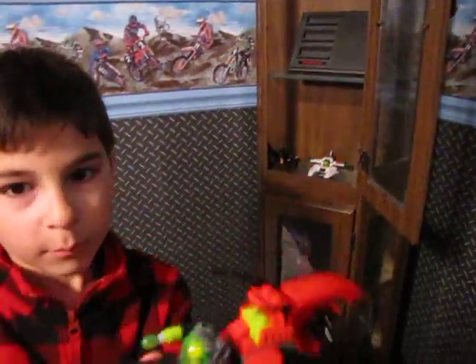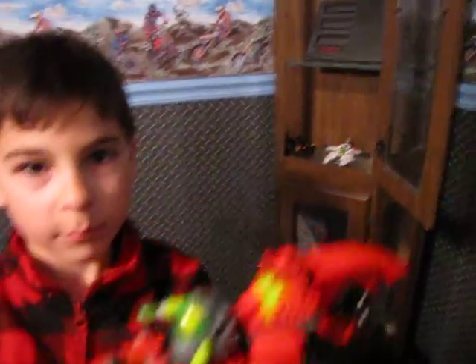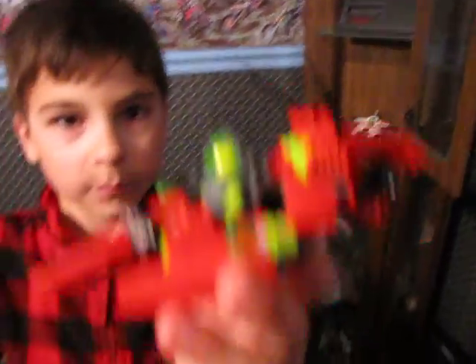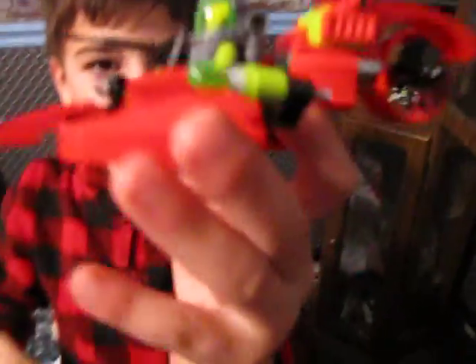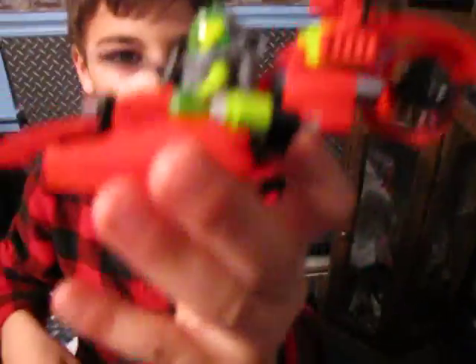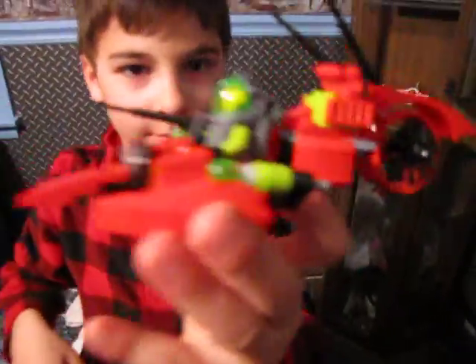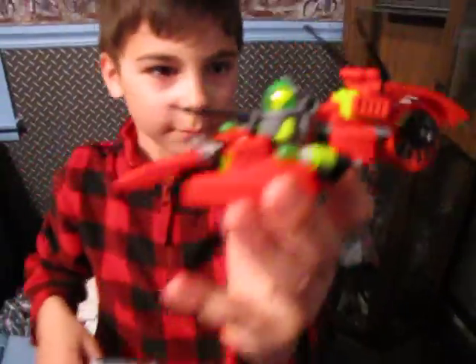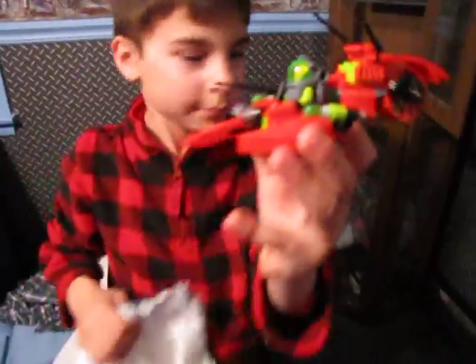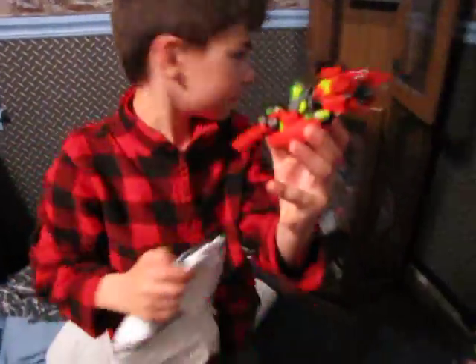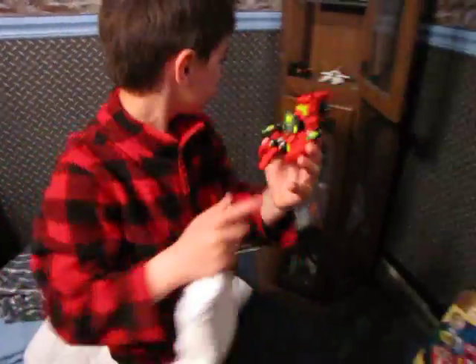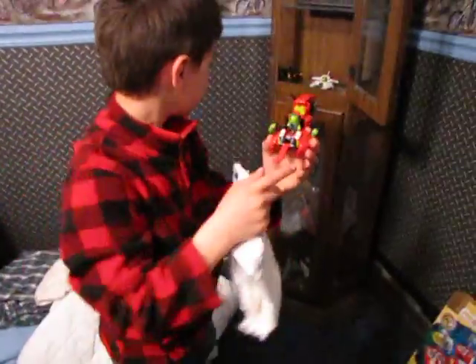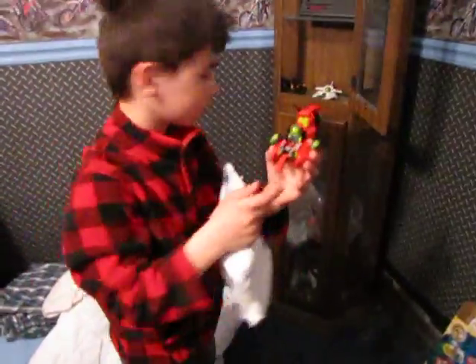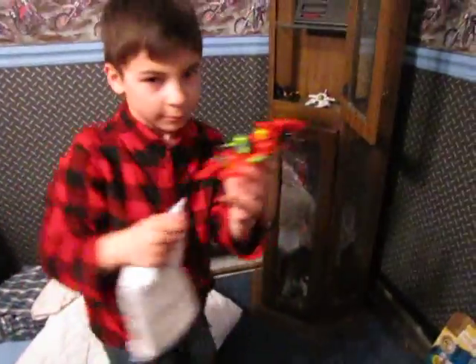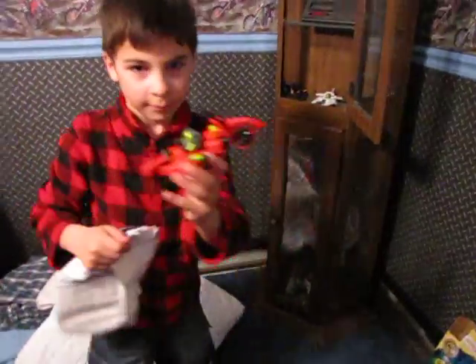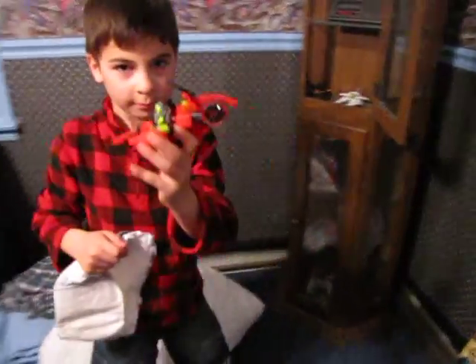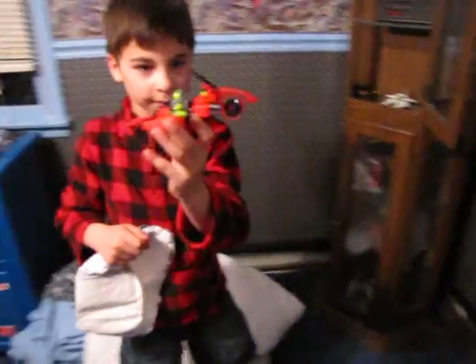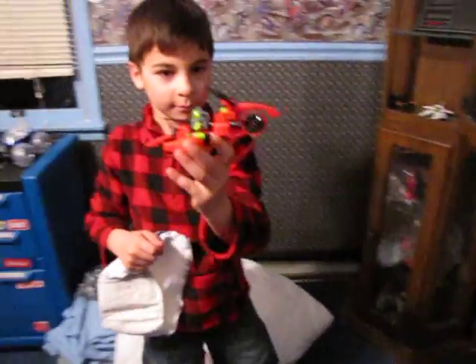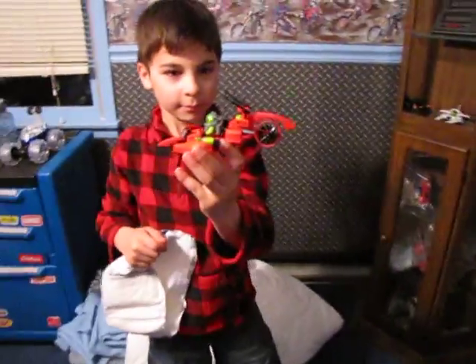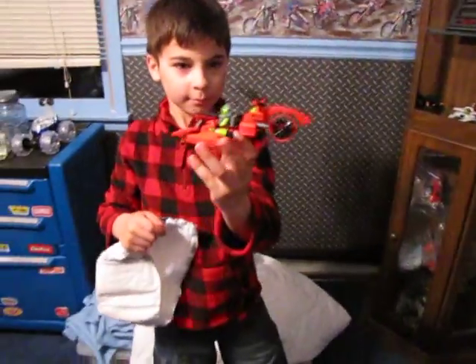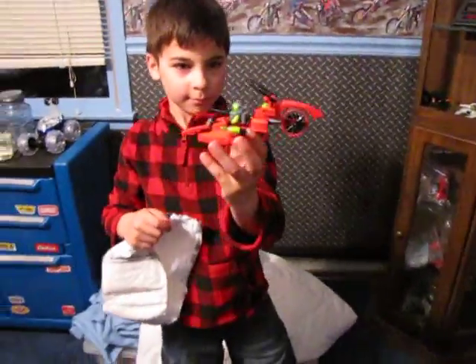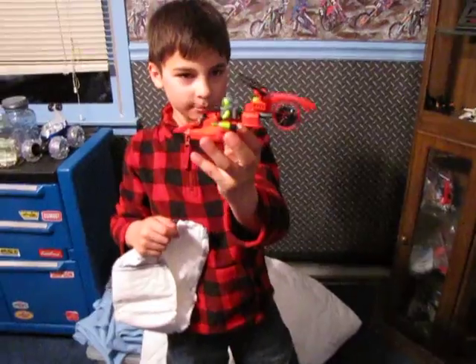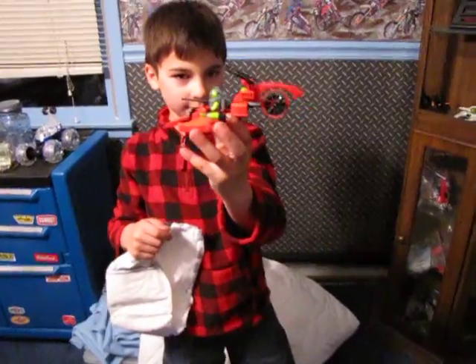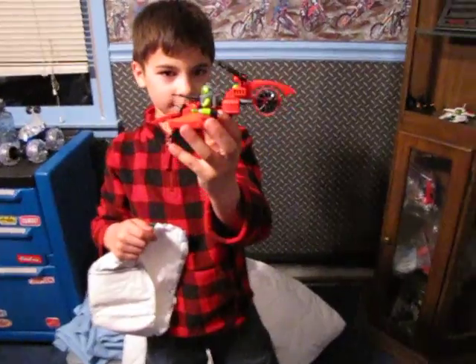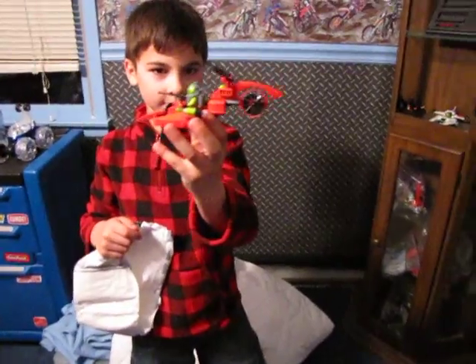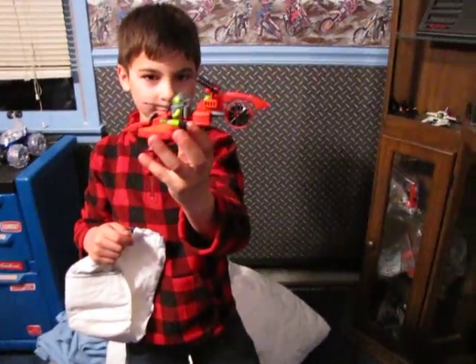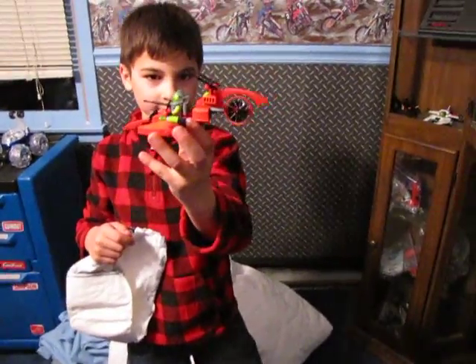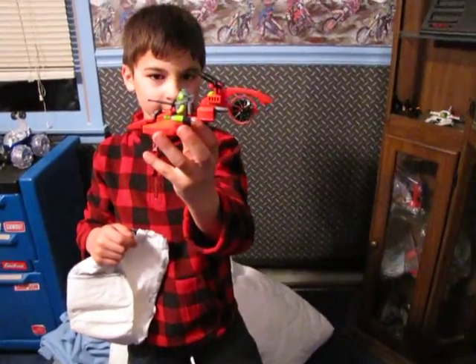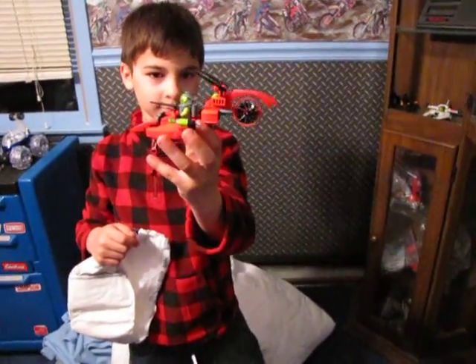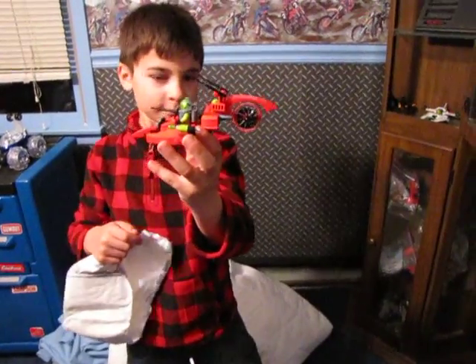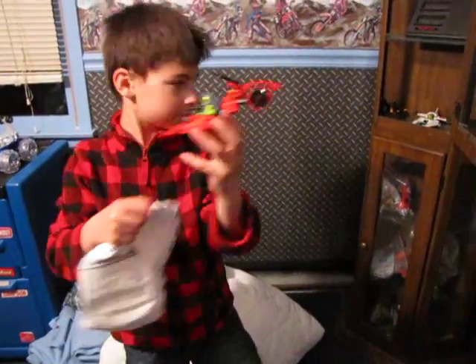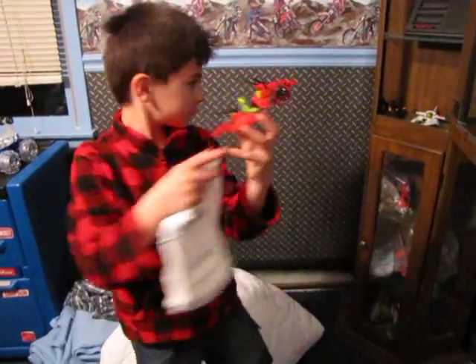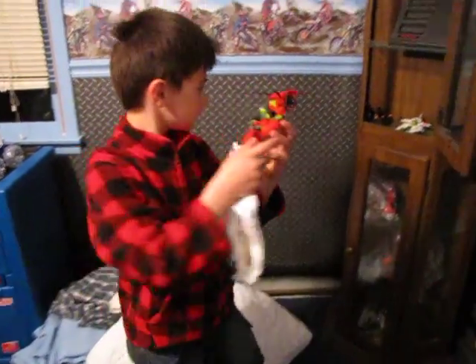Oh cool. Harry's going to take it out and show it to you. Back up a little buddy, gotta focus on it. There you go. Excellent.